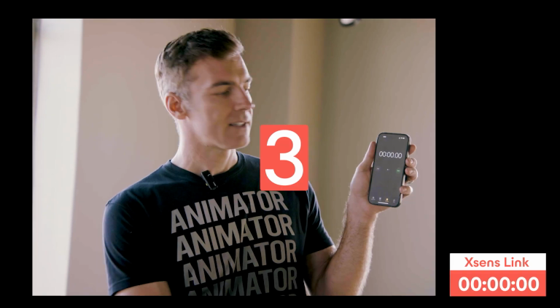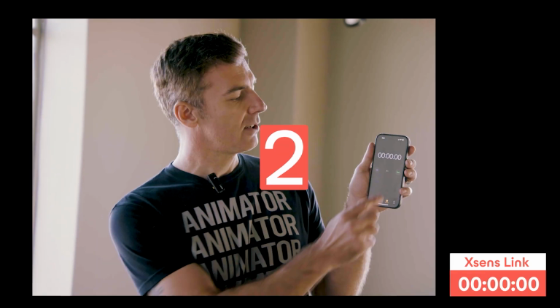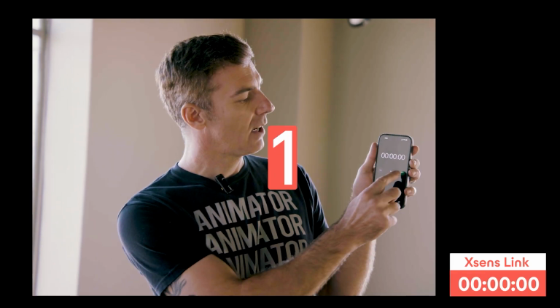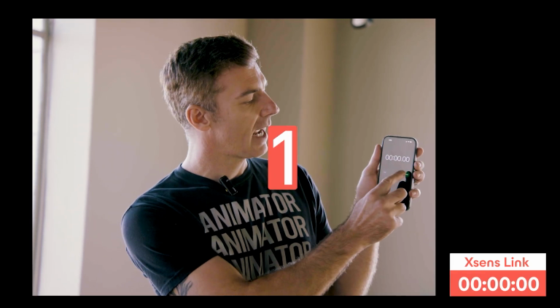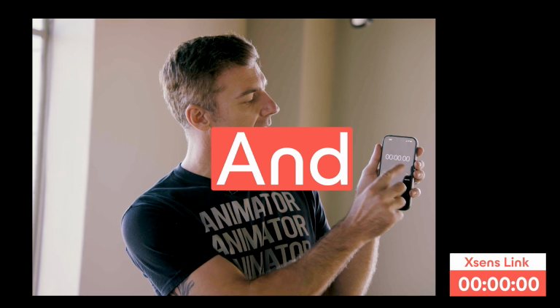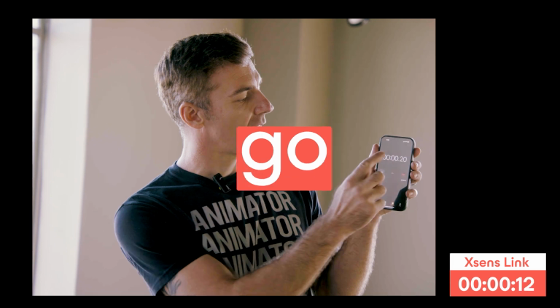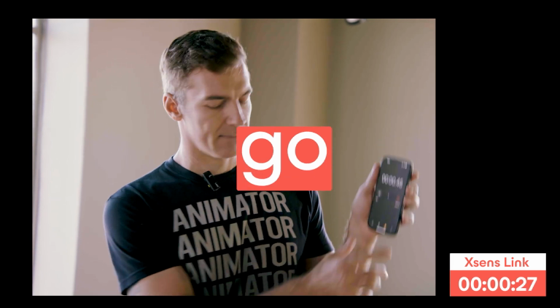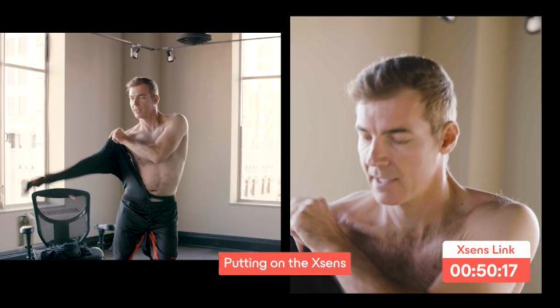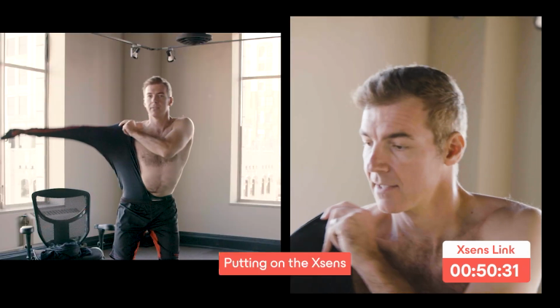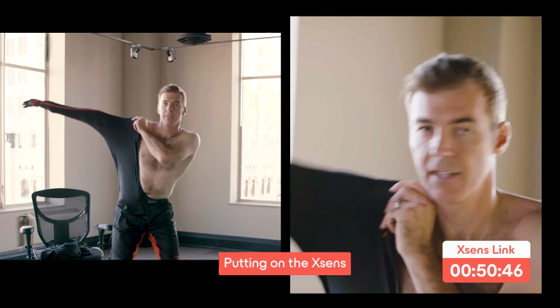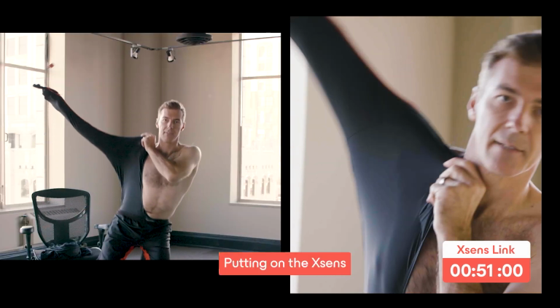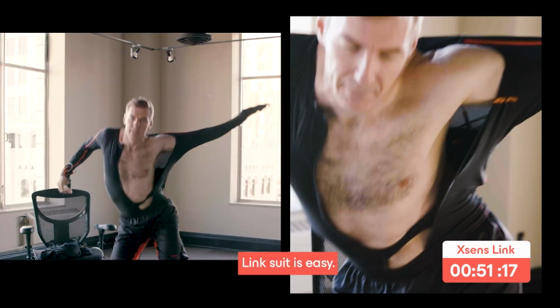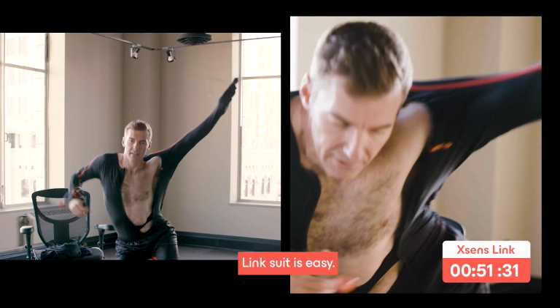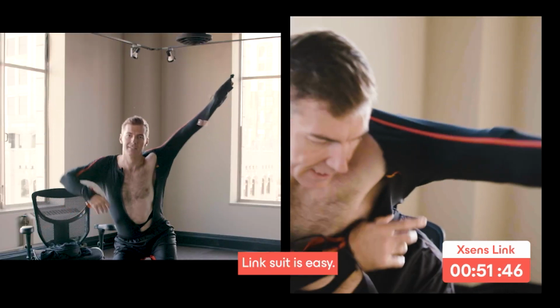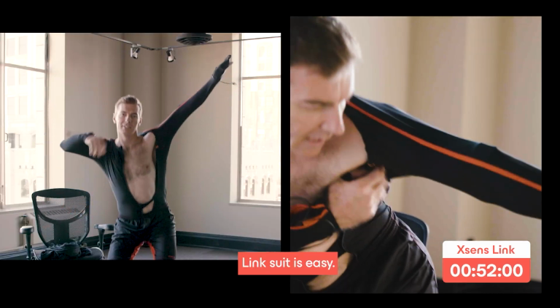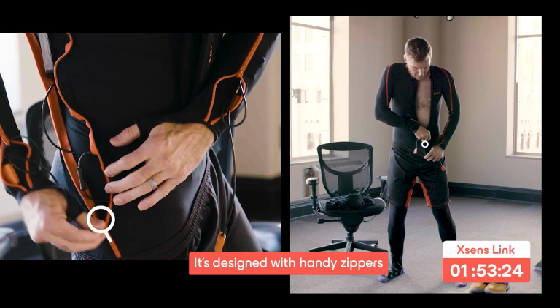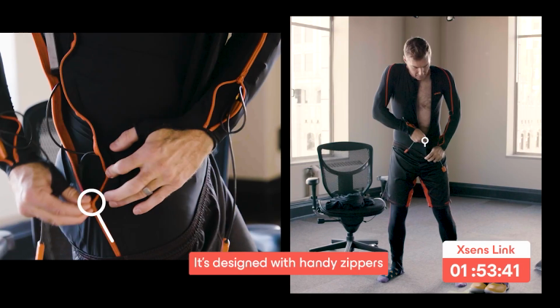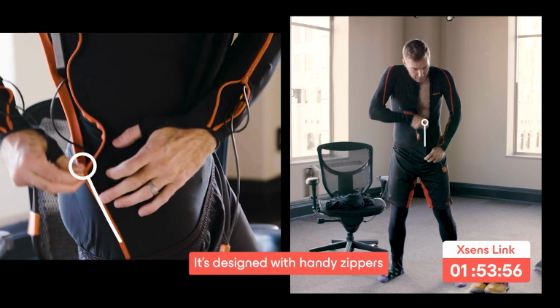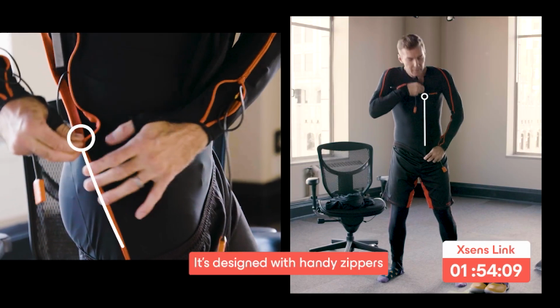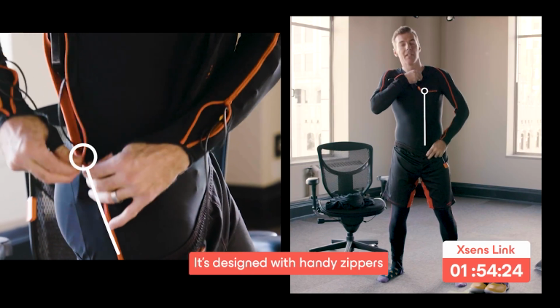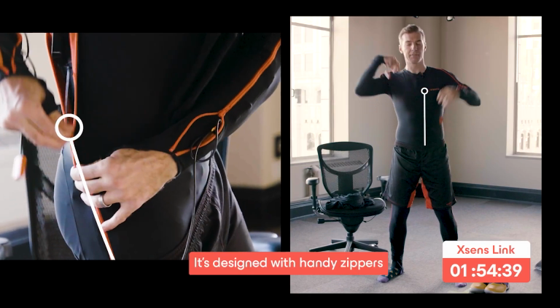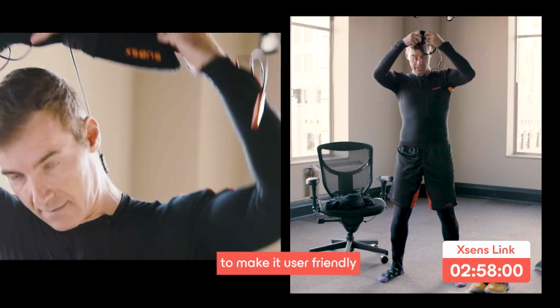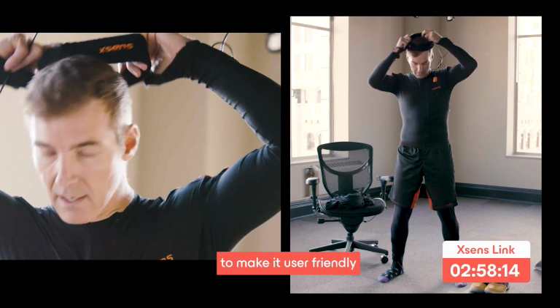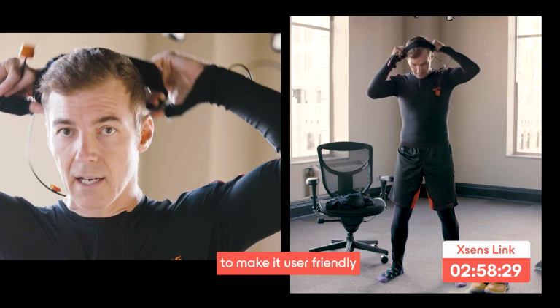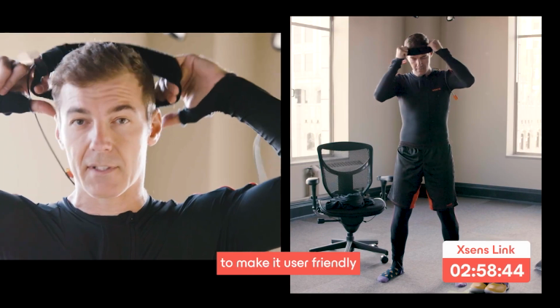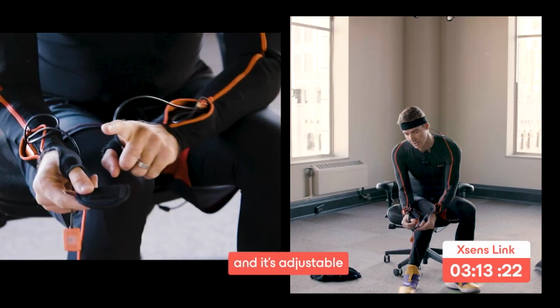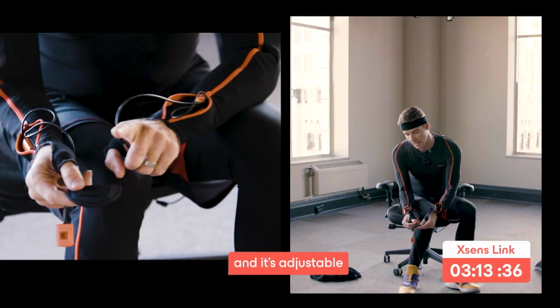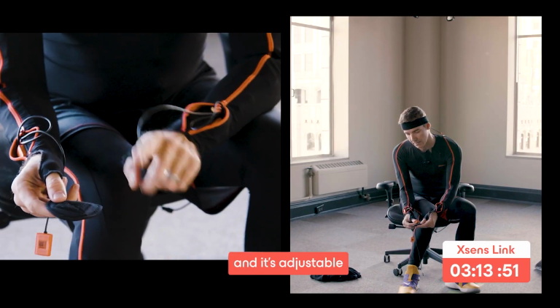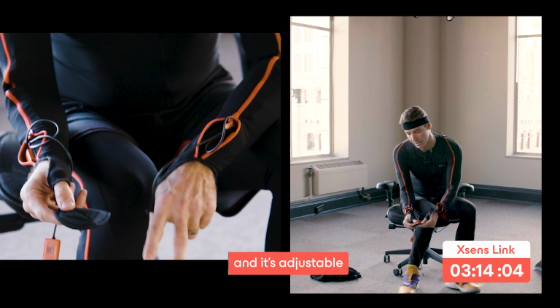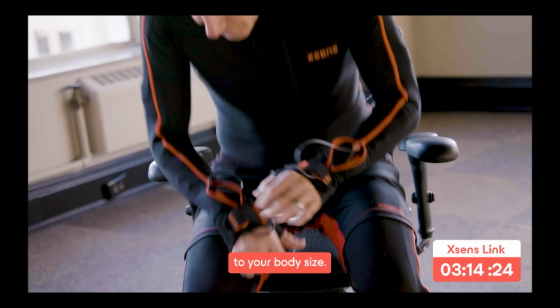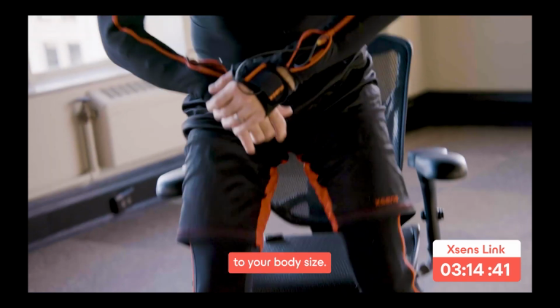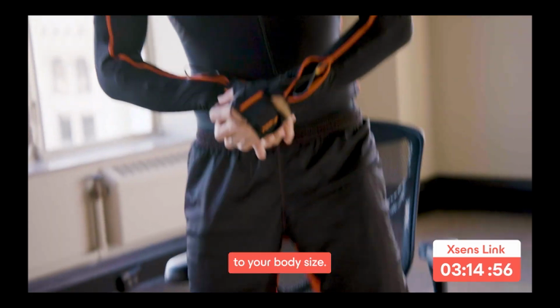Three, two, one, and go. Putting on the XSense Link suit is easy. It's designed with handy zippers to make it user-friendly and it's adjustable to your body size.